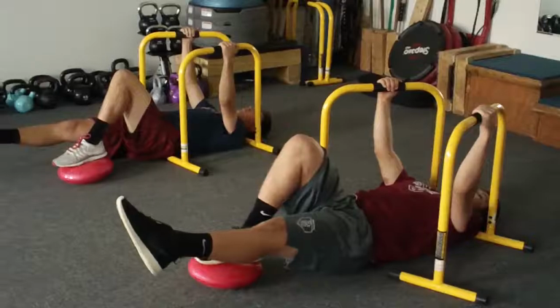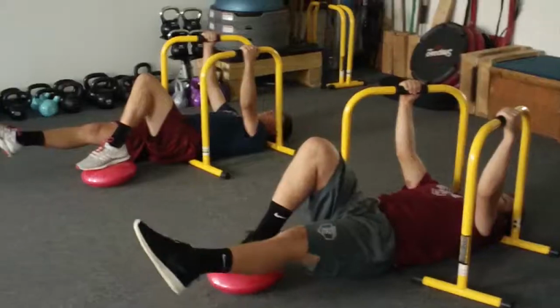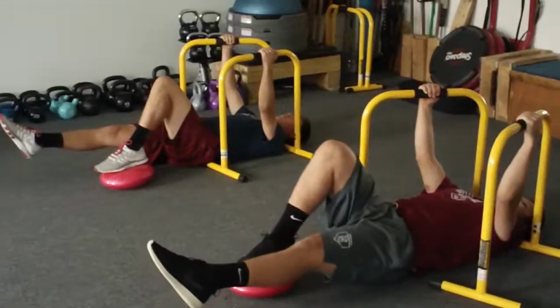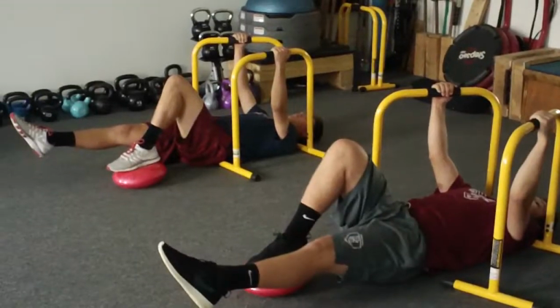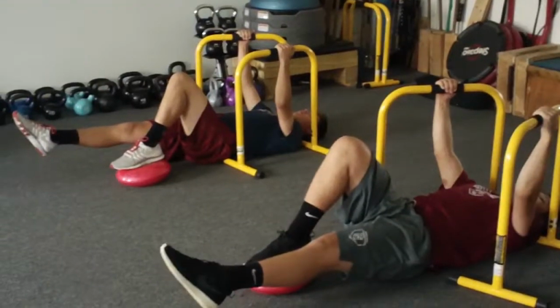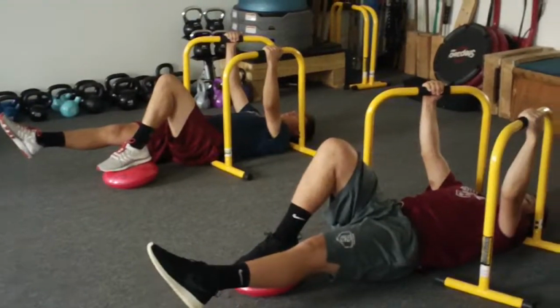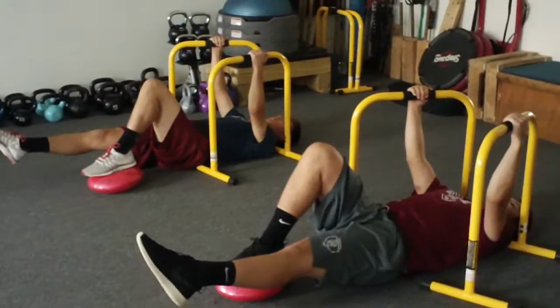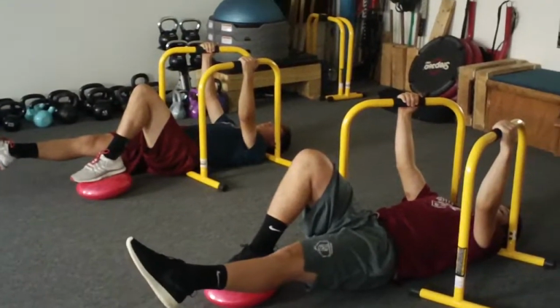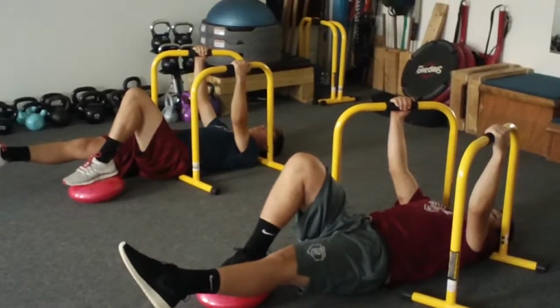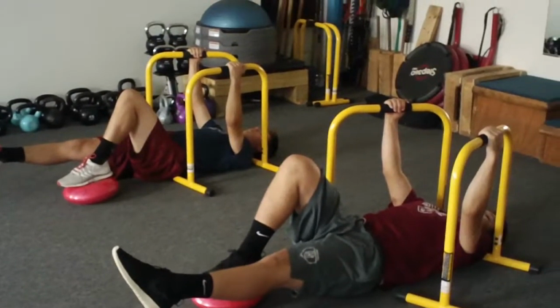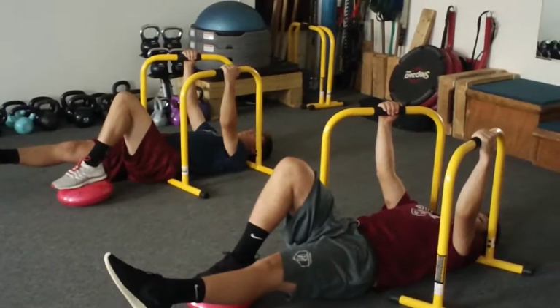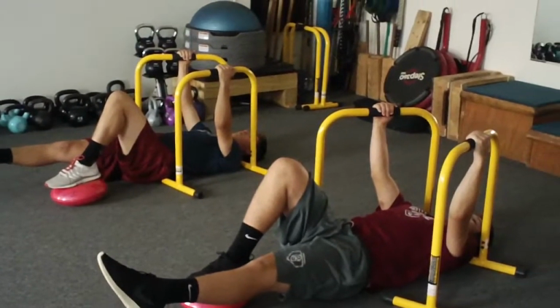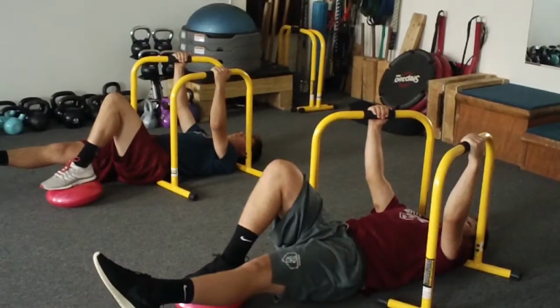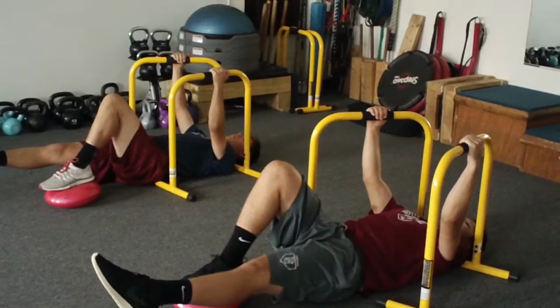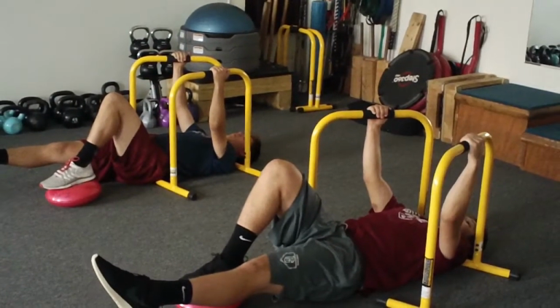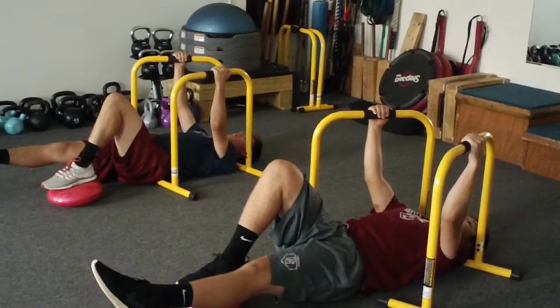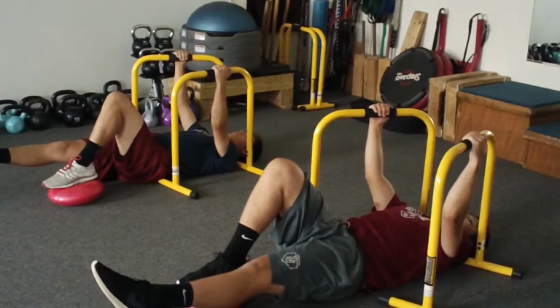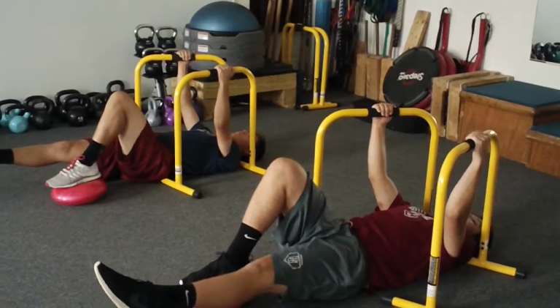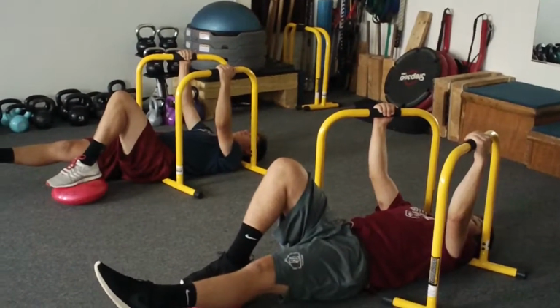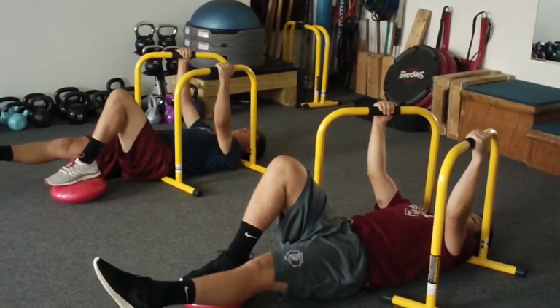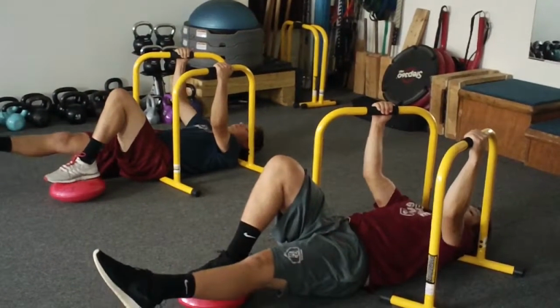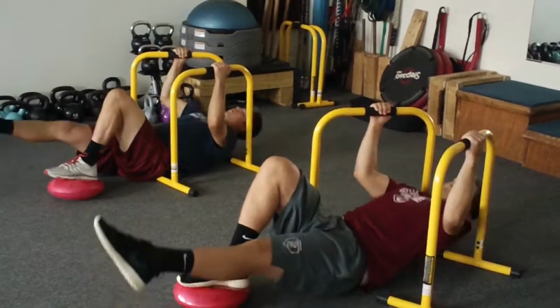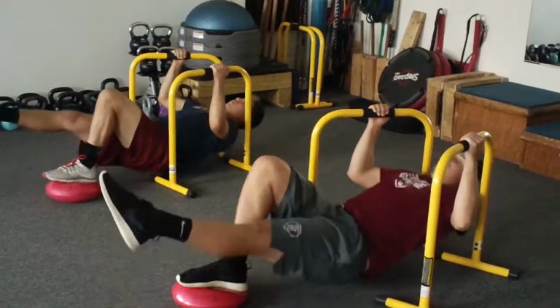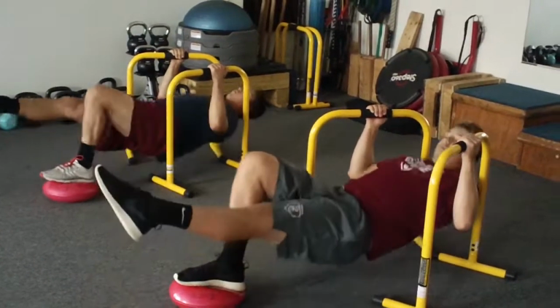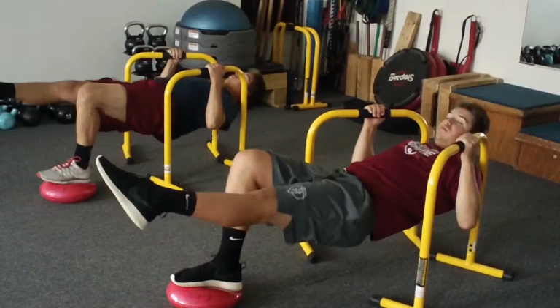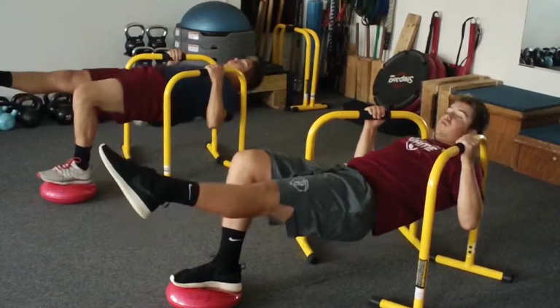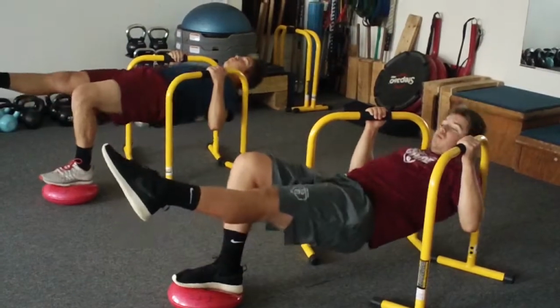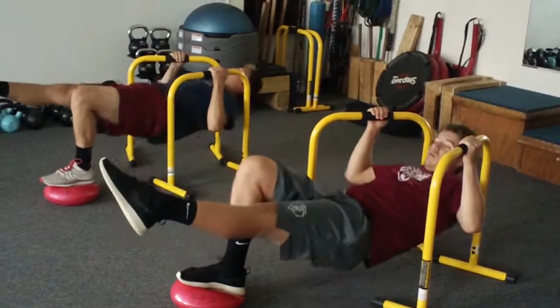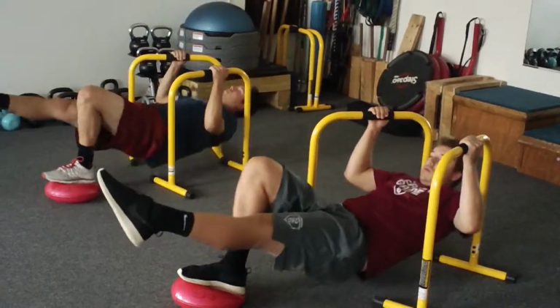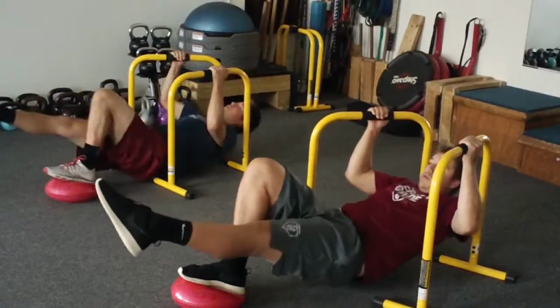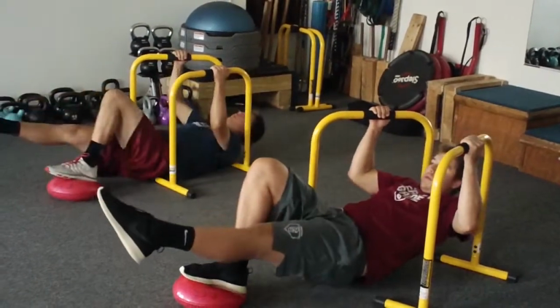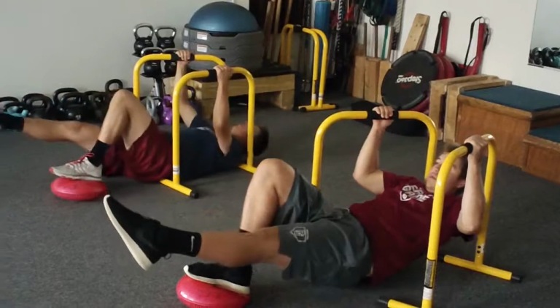Legs should be up. Set. Exhale as you pull. Body stays nice and tight.